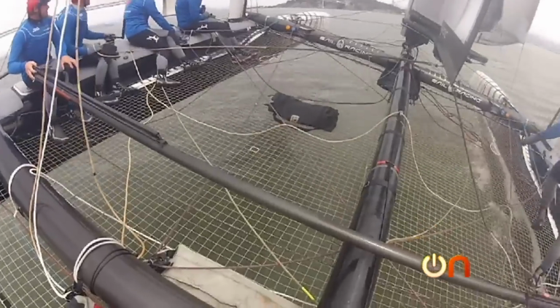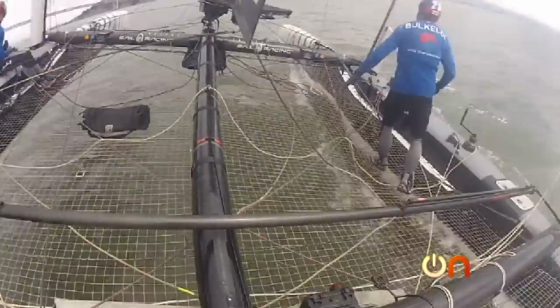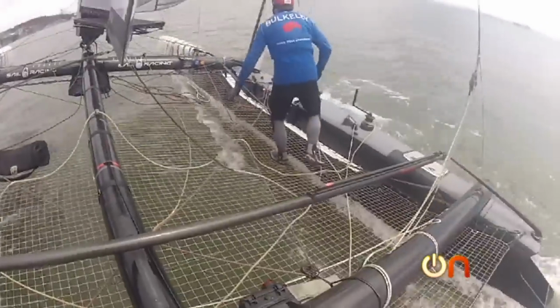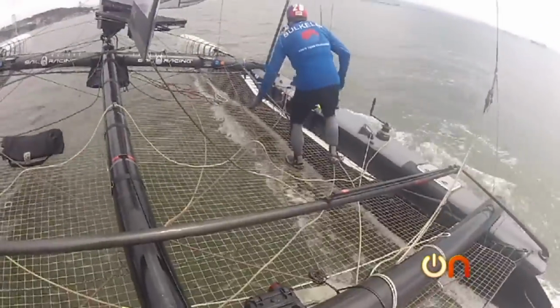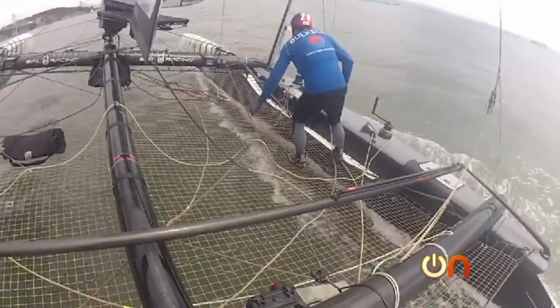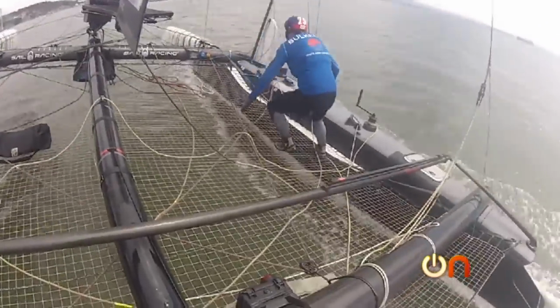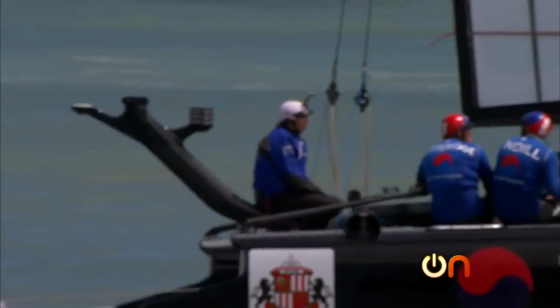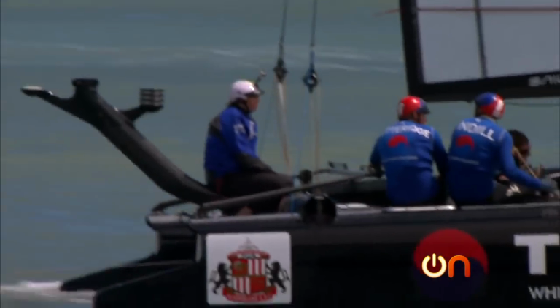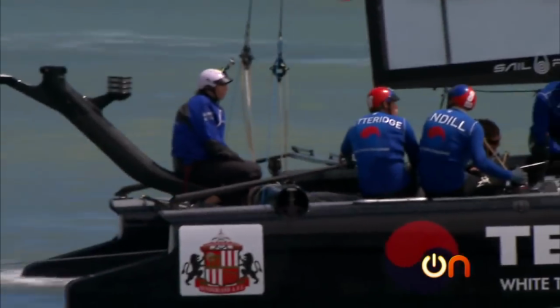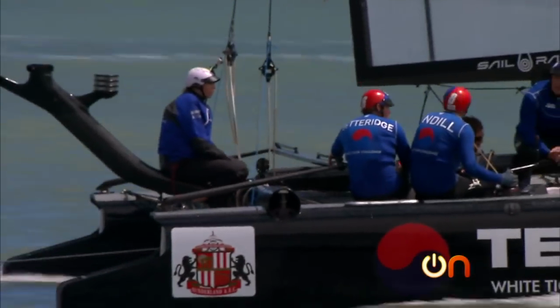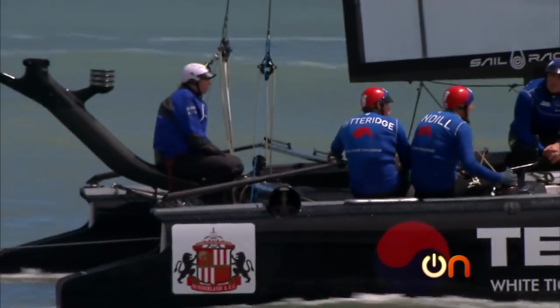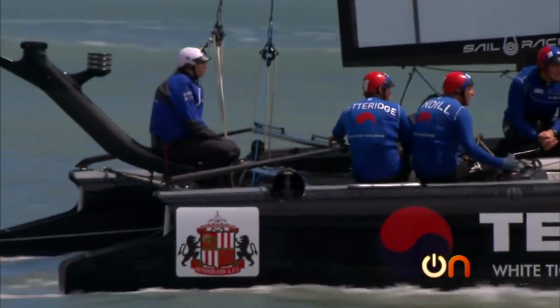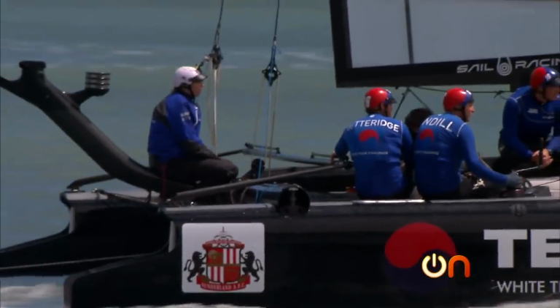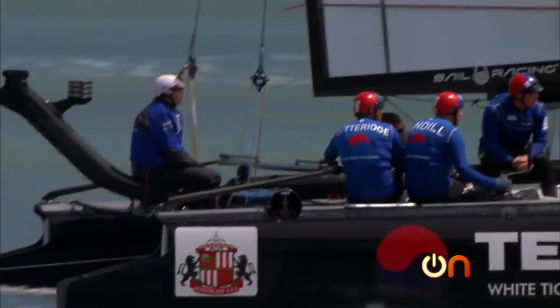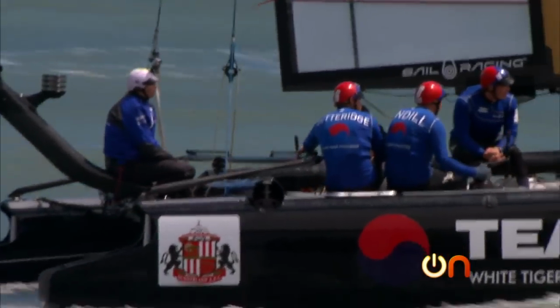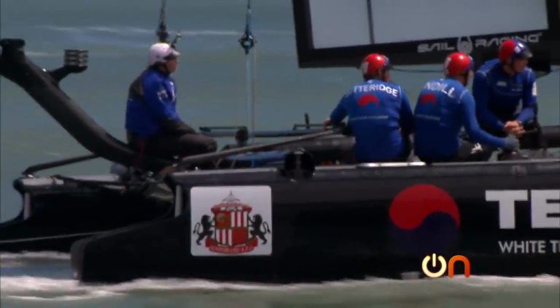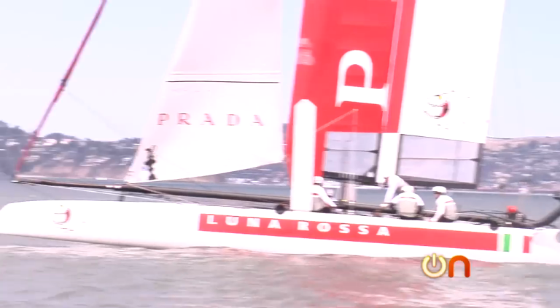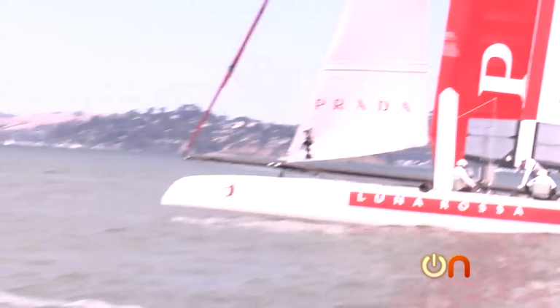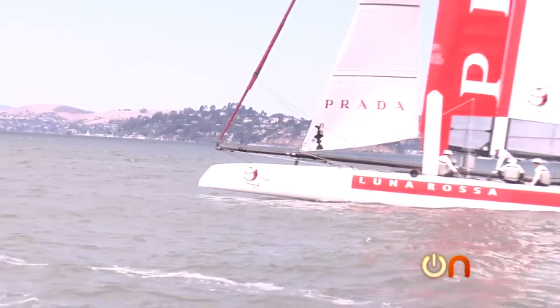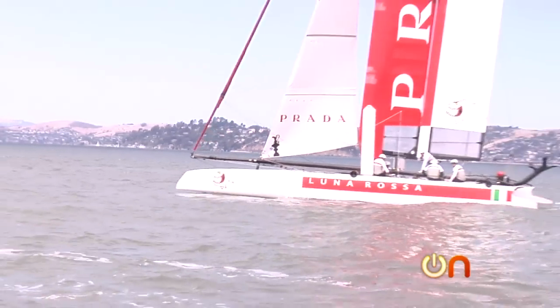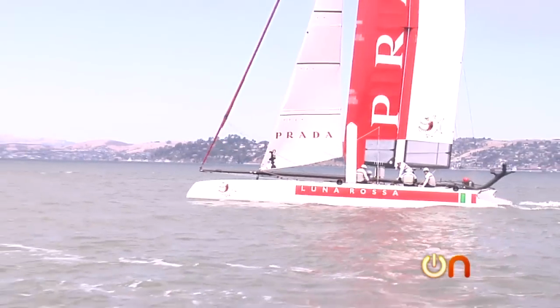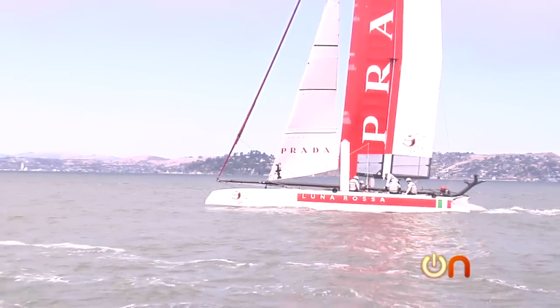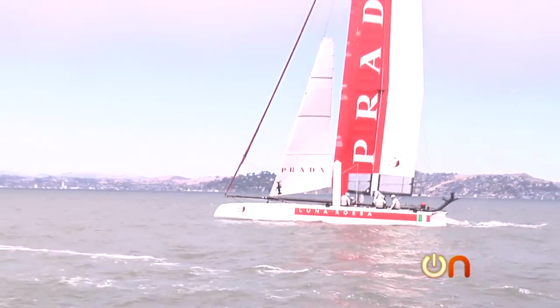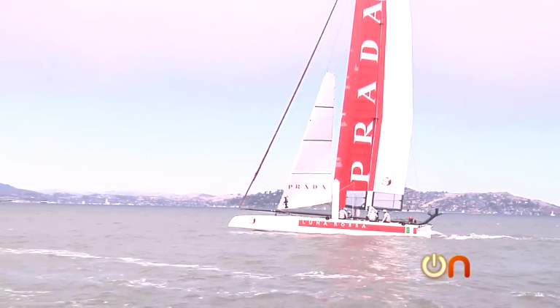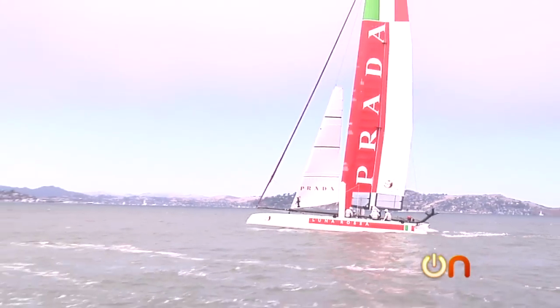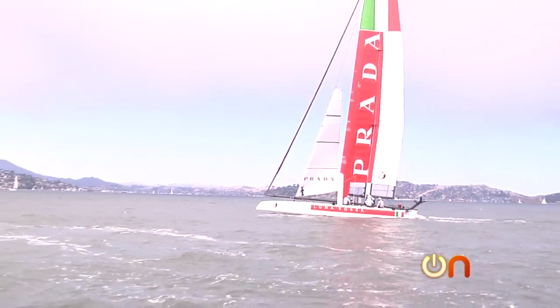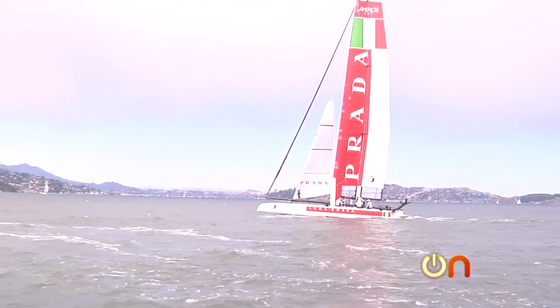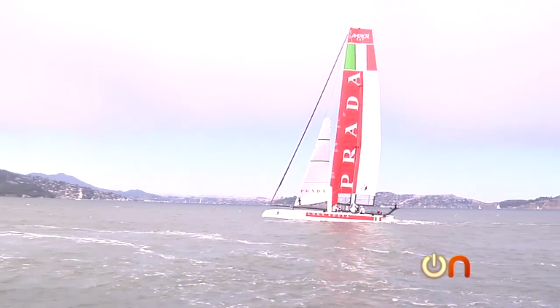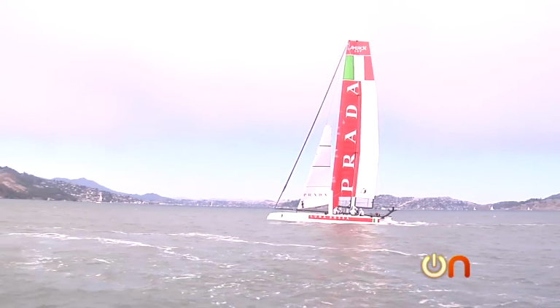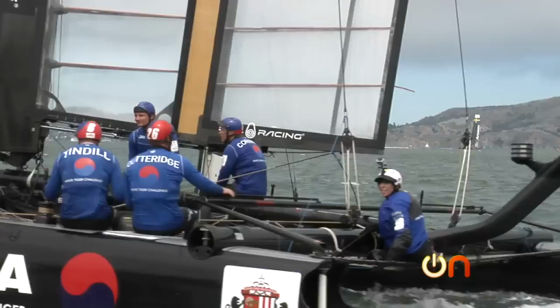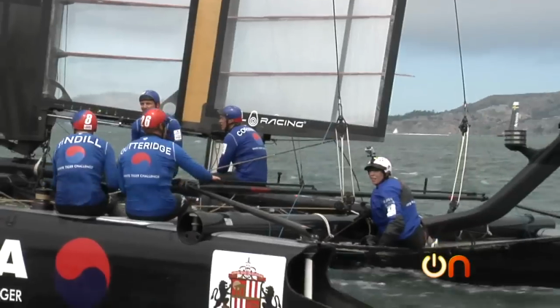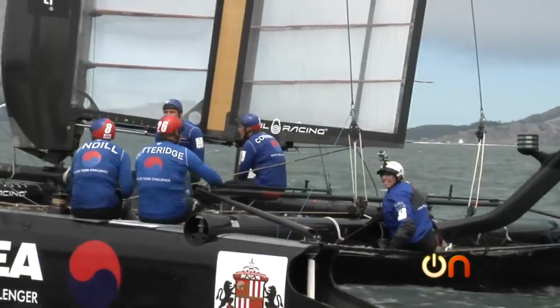While training, we hooked up with Italy's Luna Rossa Piranha and challenged them to a match race. Just doing a little racing.